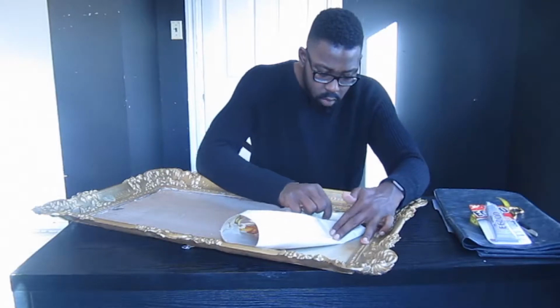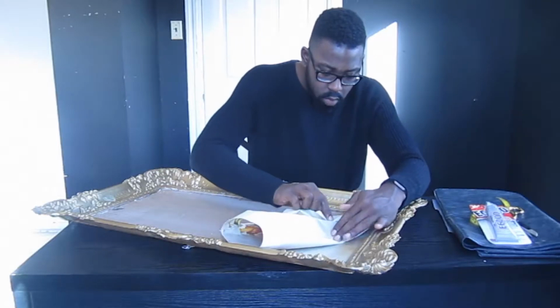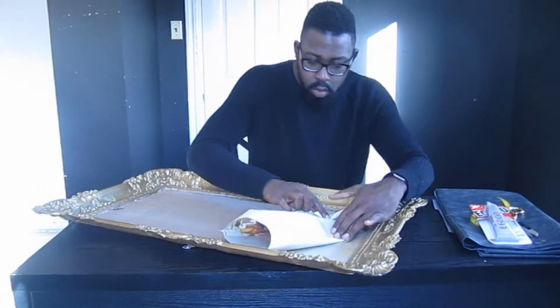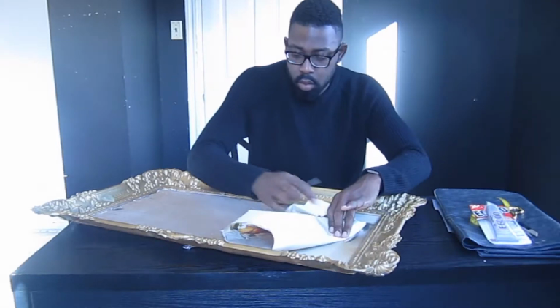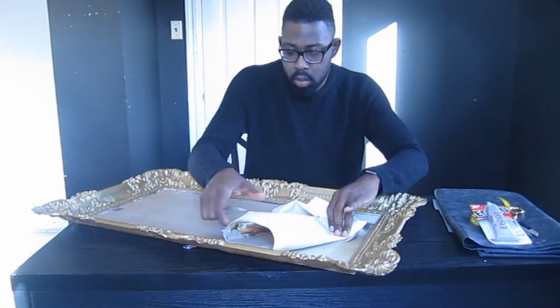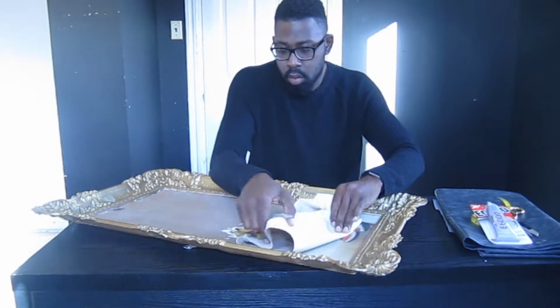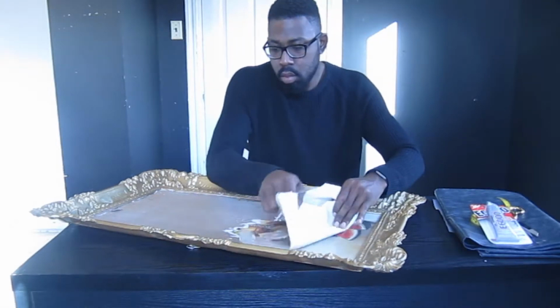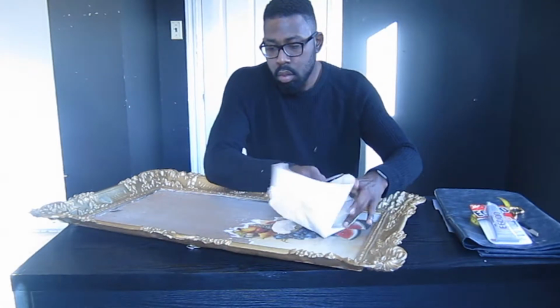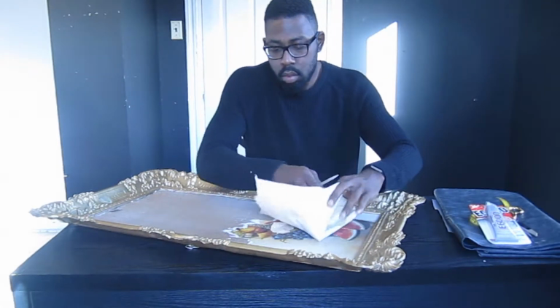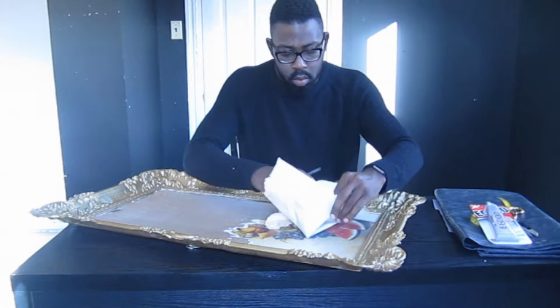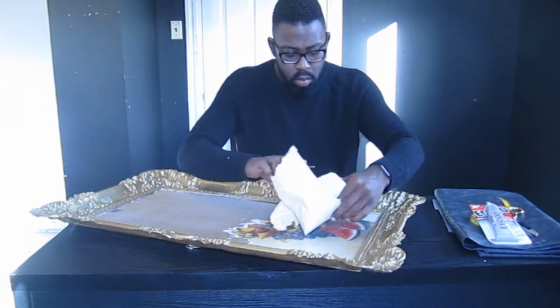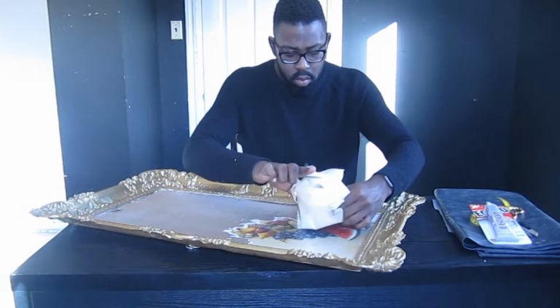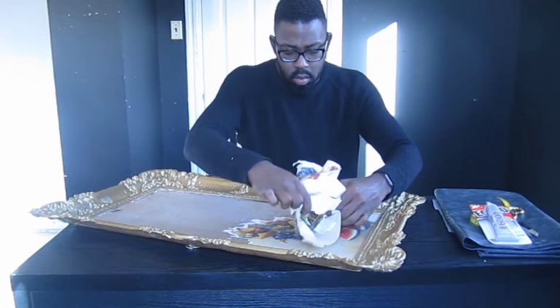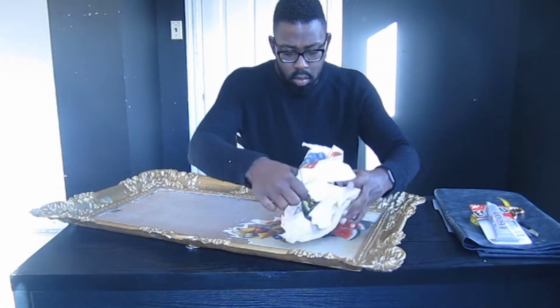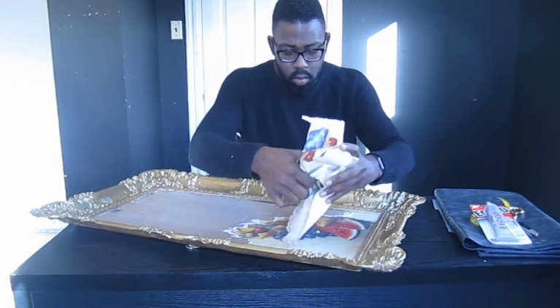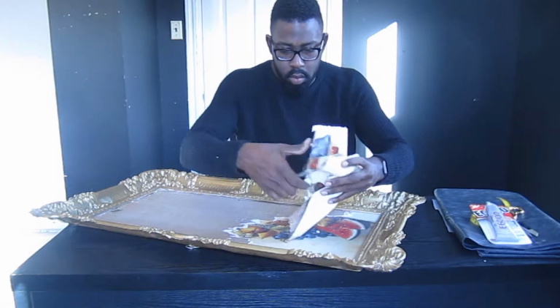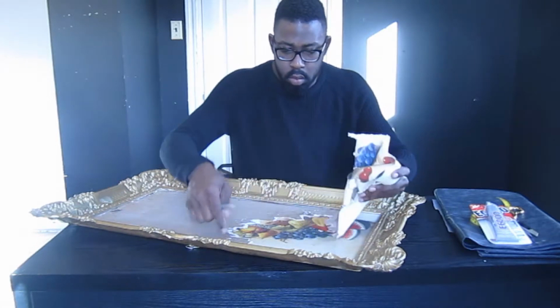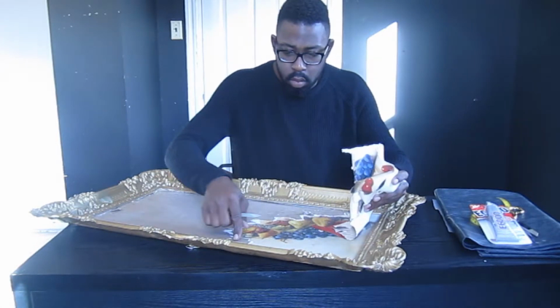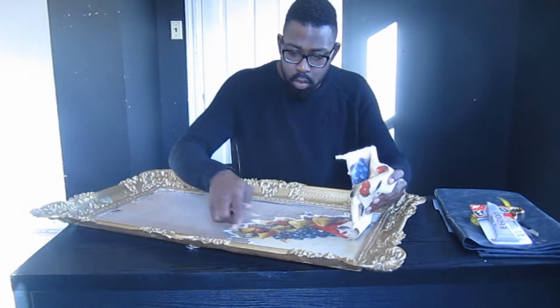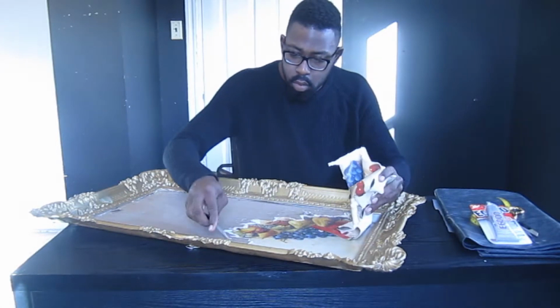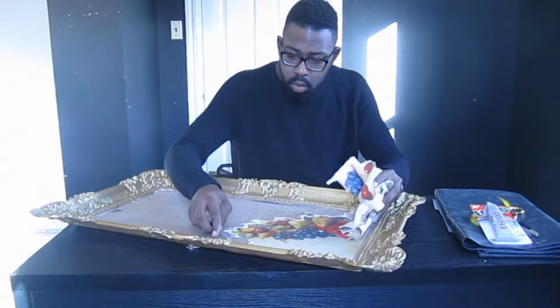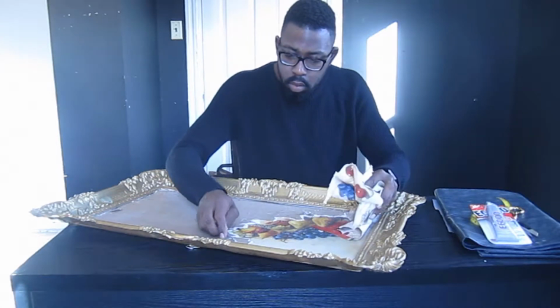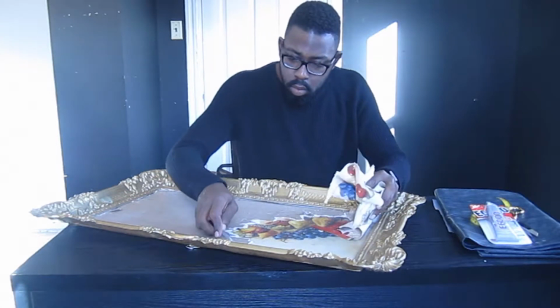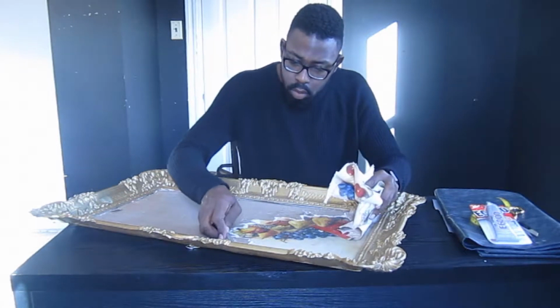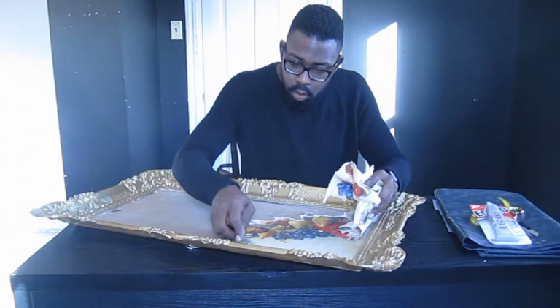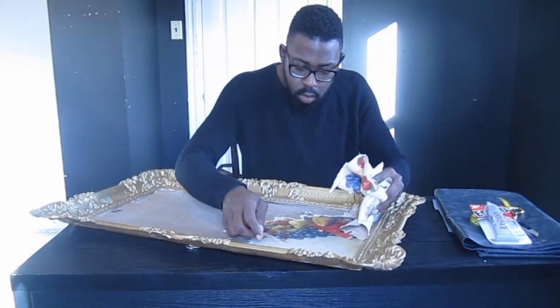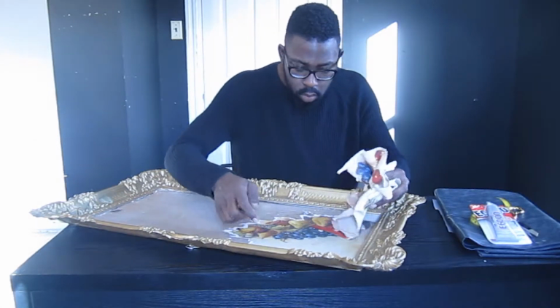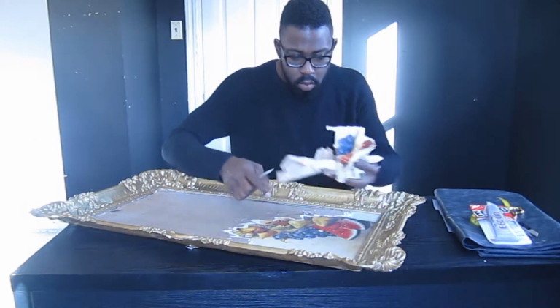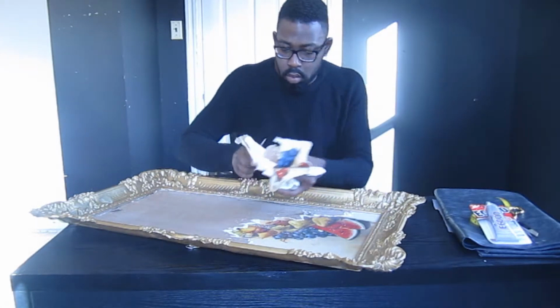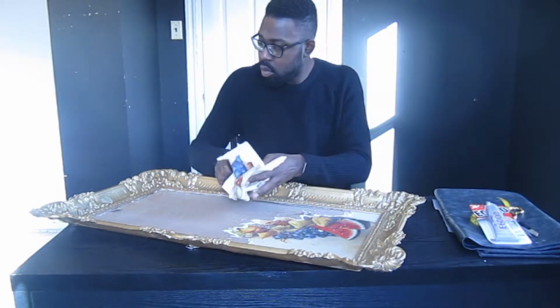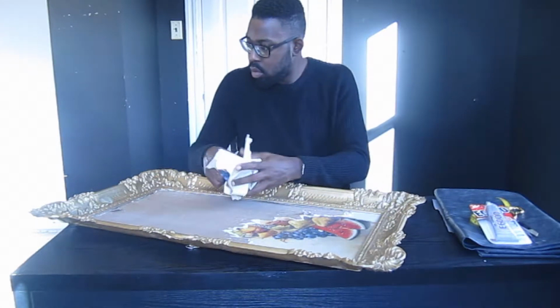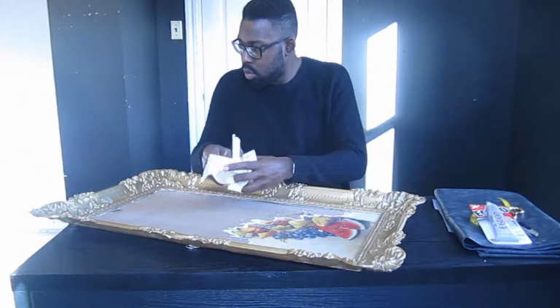Remove the glass from your frame and any removable images. Dispose of them safely, we will not be using them.